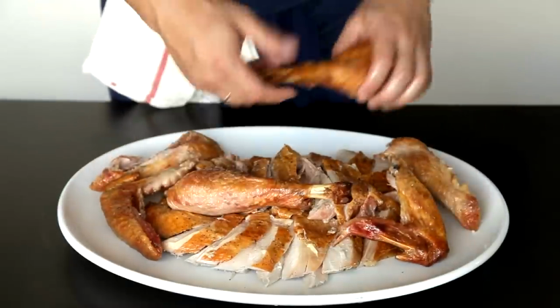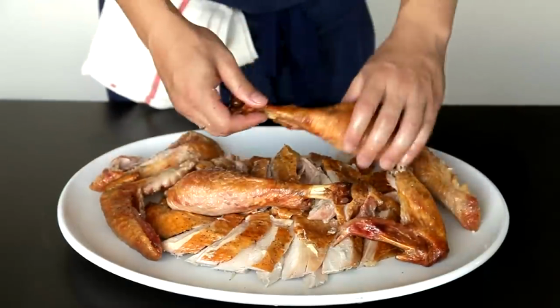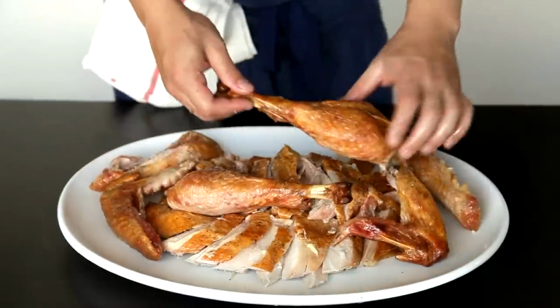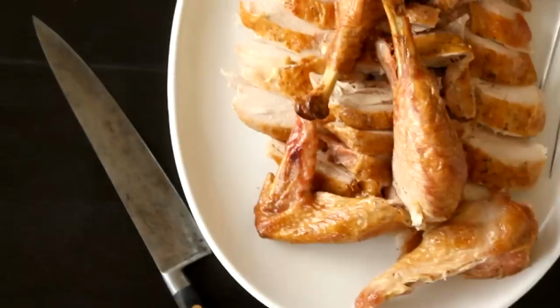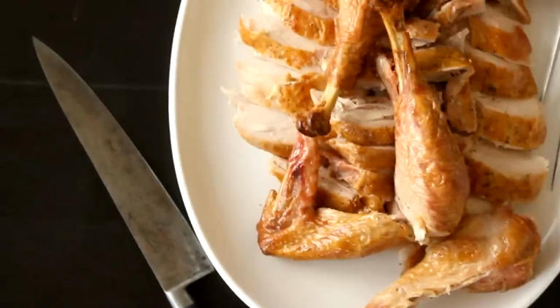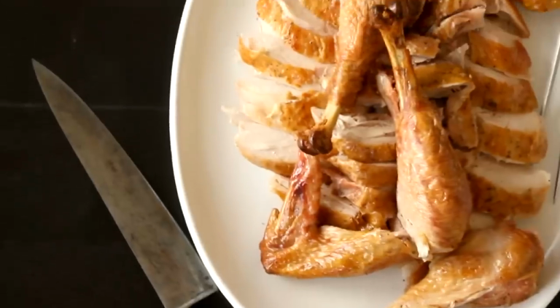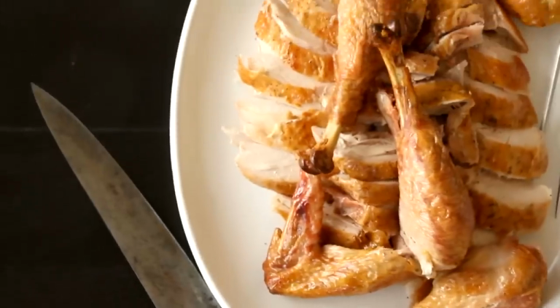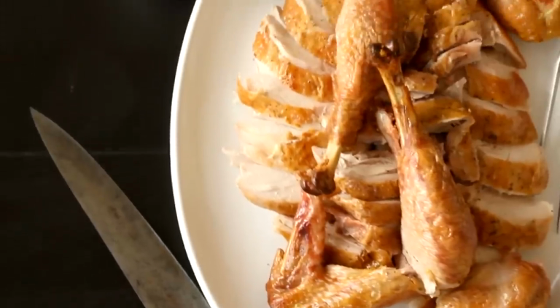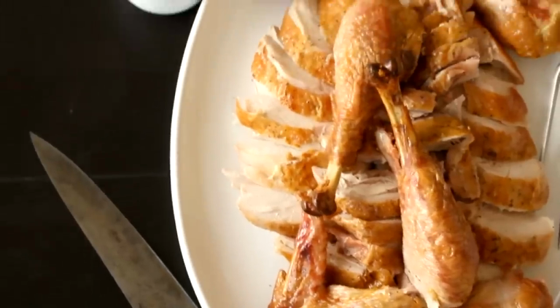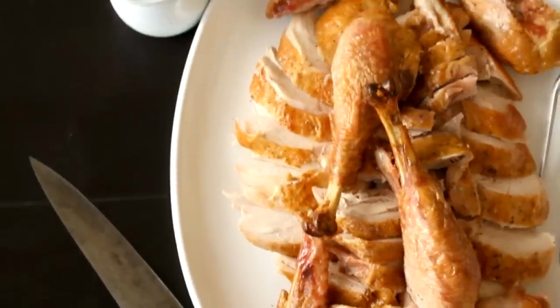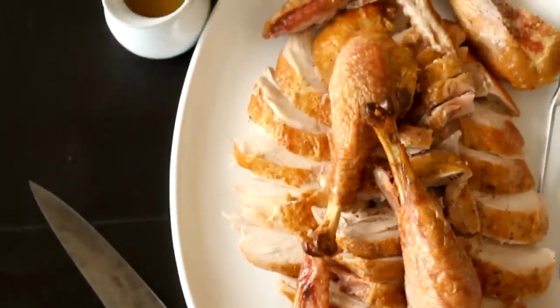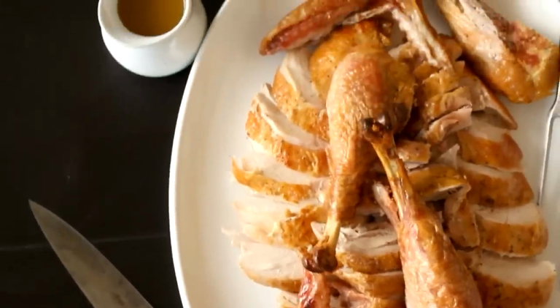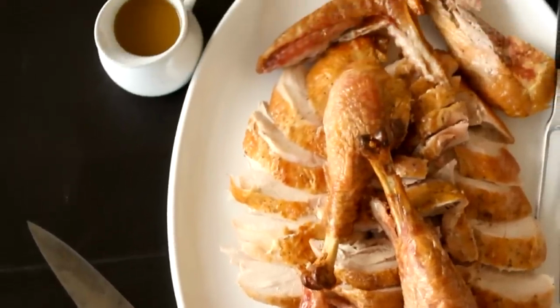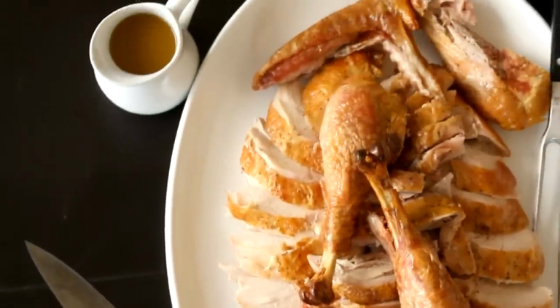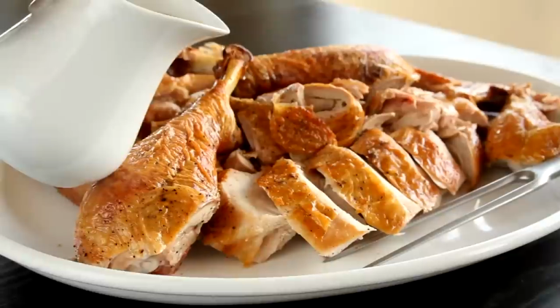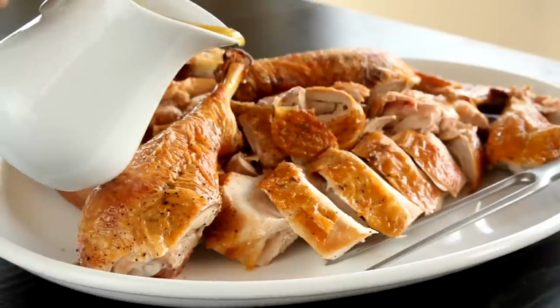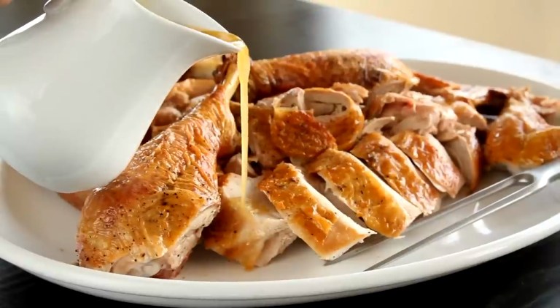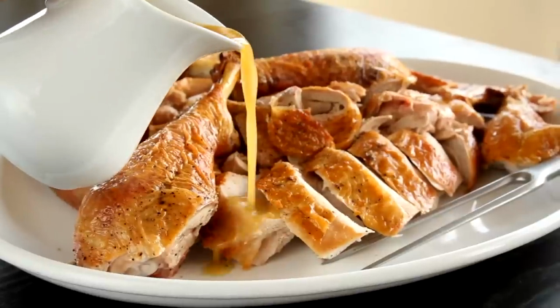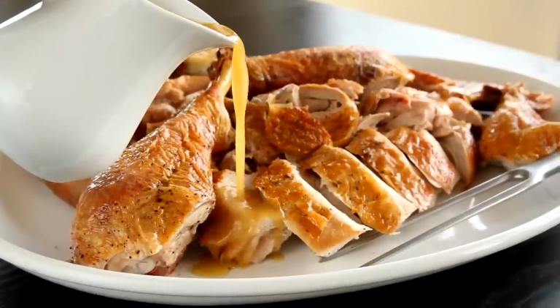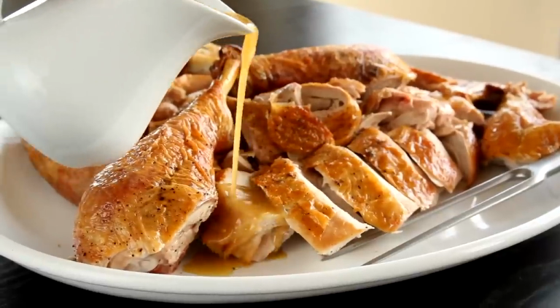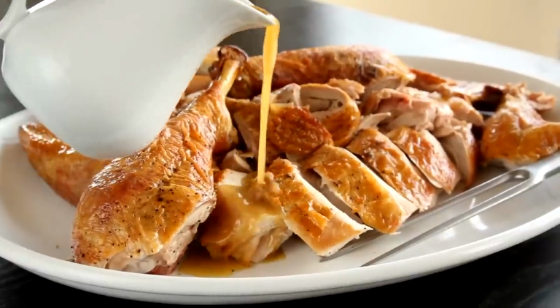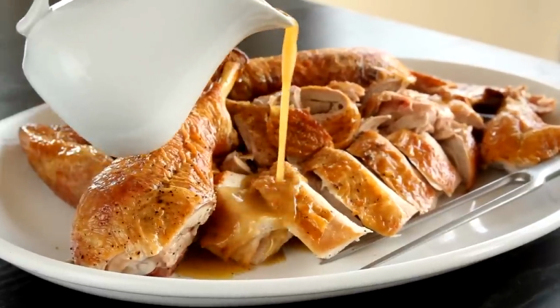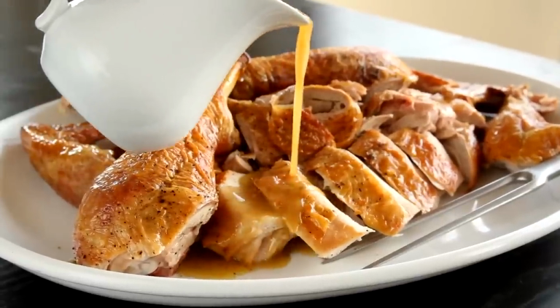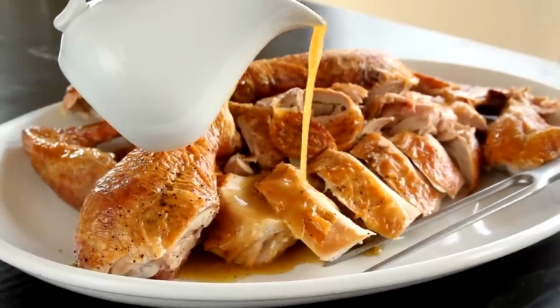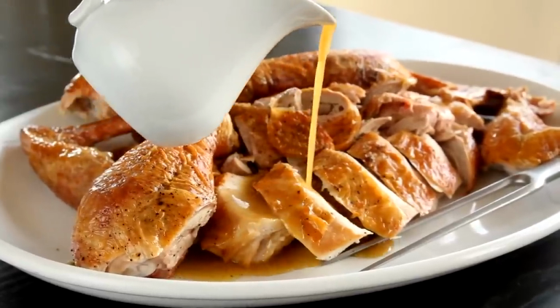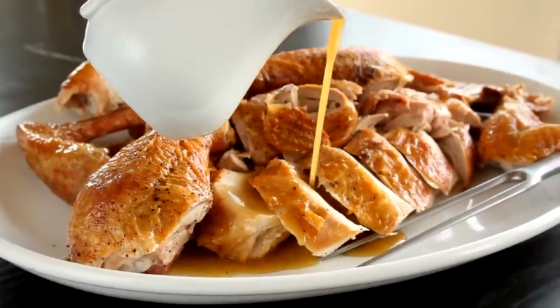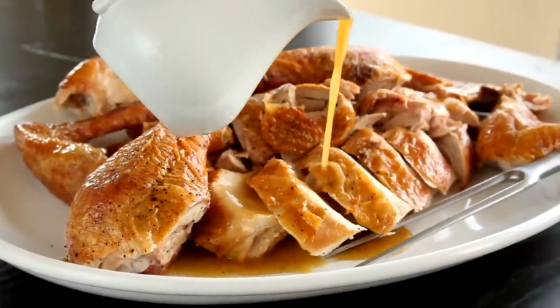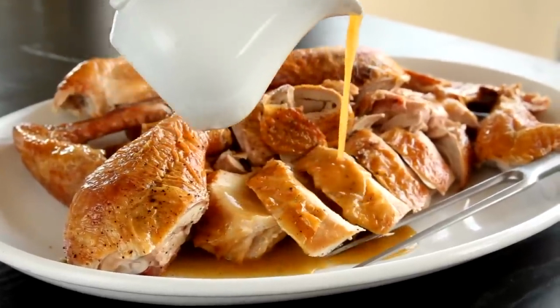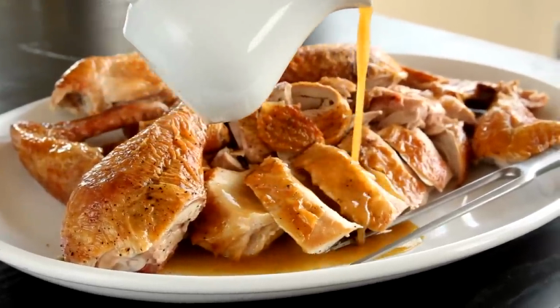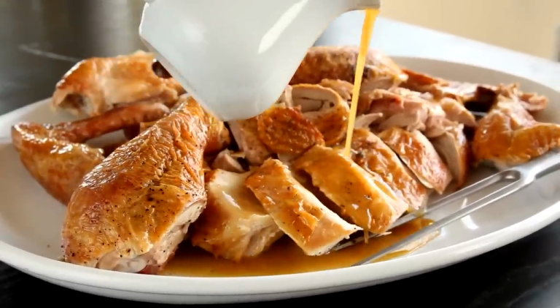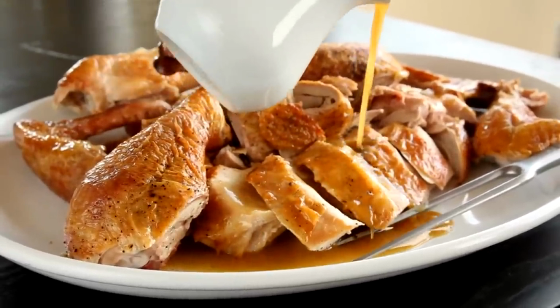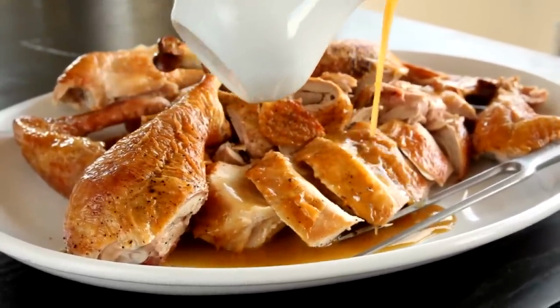Who really needs a large centerpiece when you've got a platter full of perfectly cooked meat and crisp skin to pass around? I promise you, your guests will not miss it.